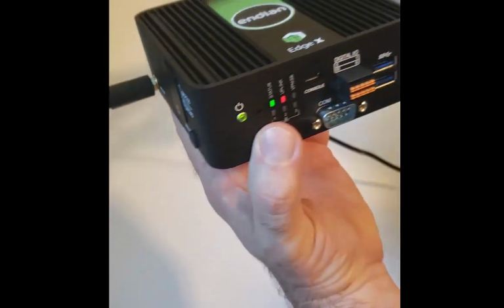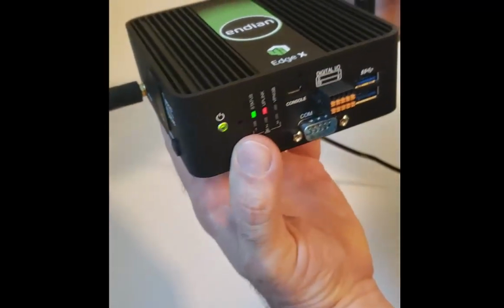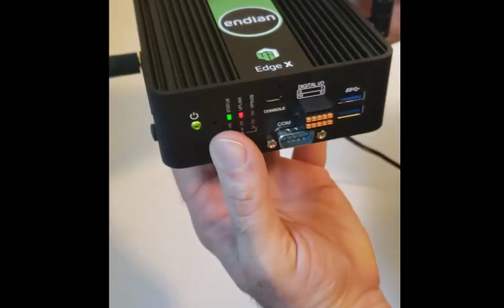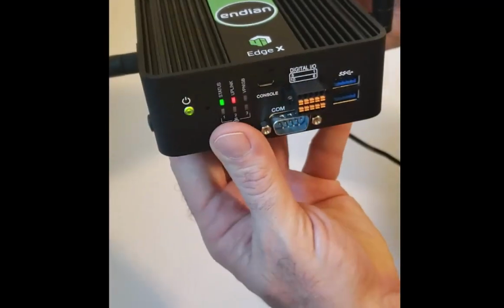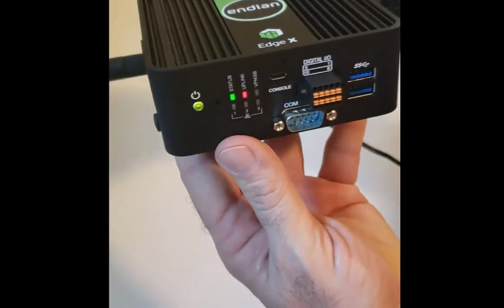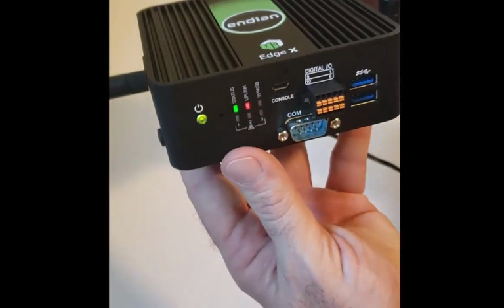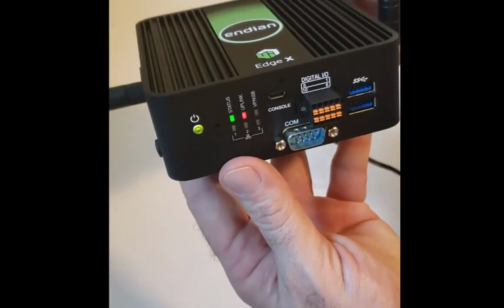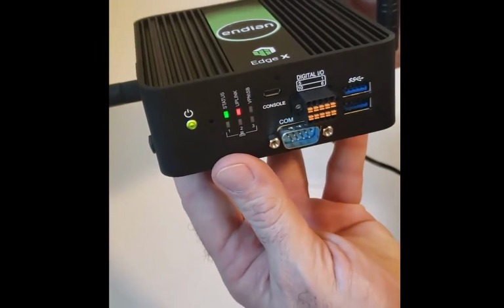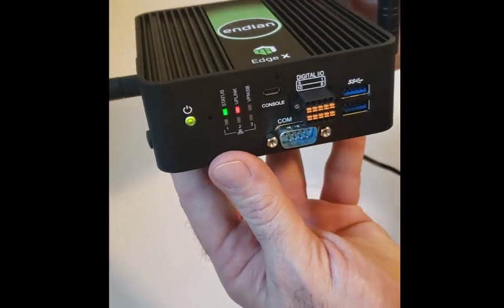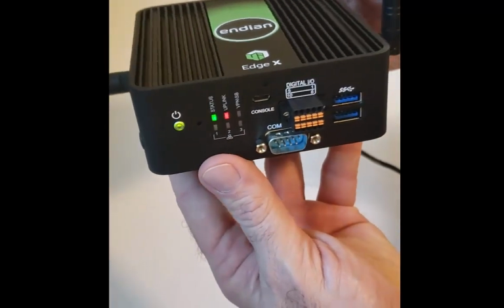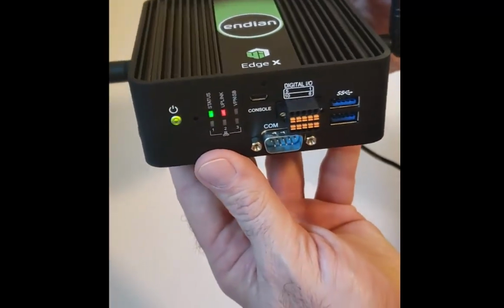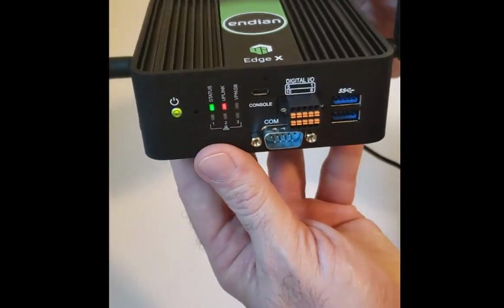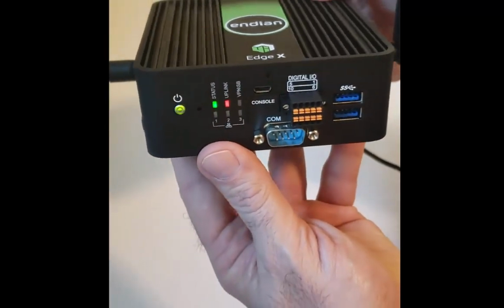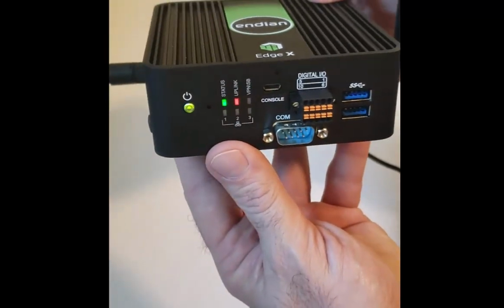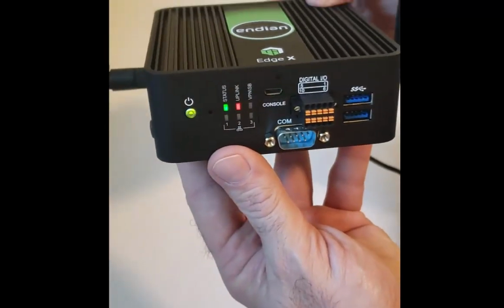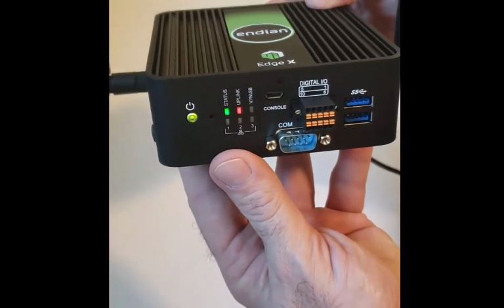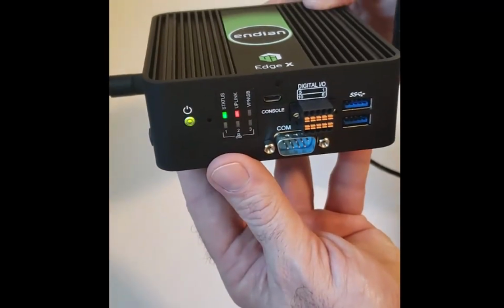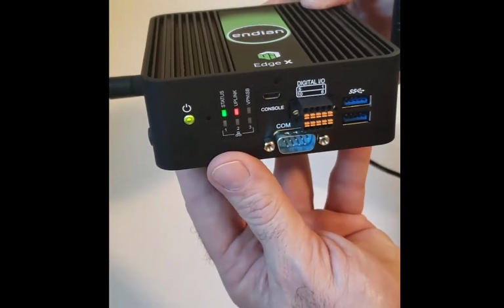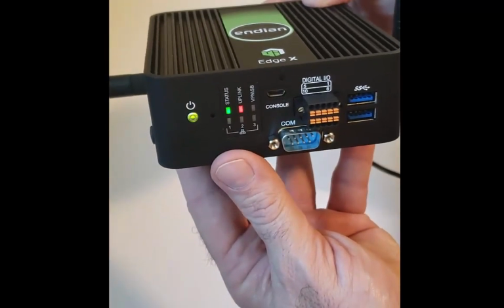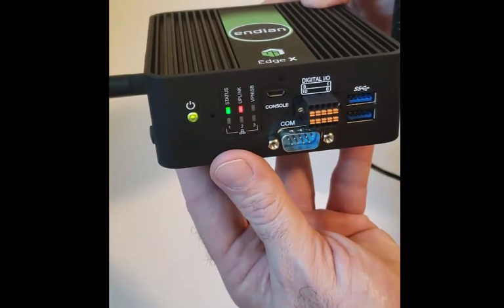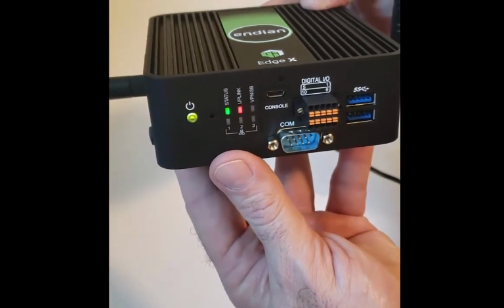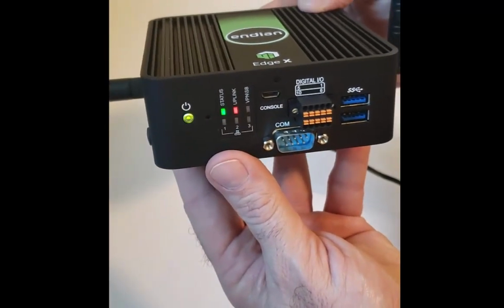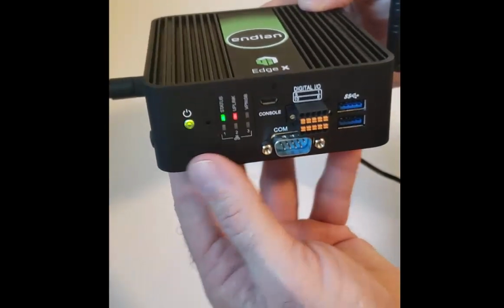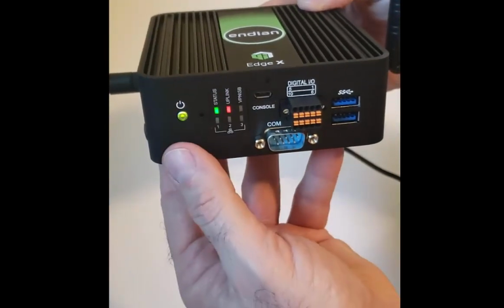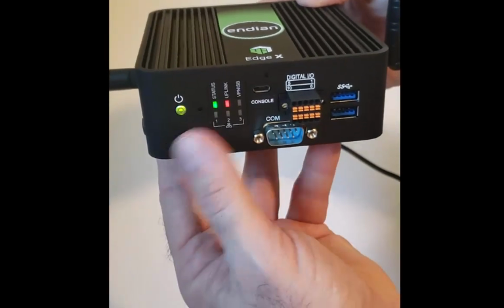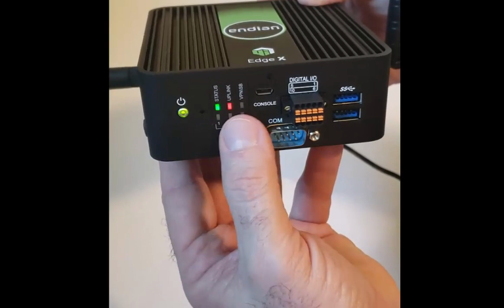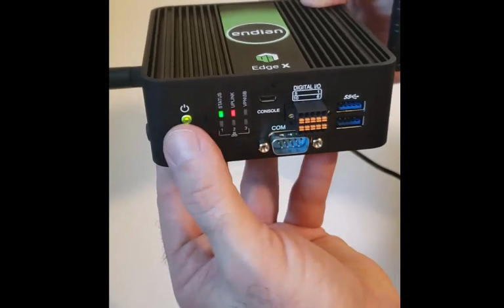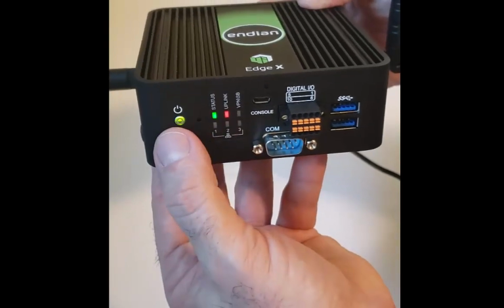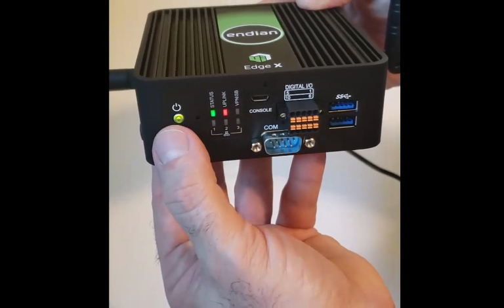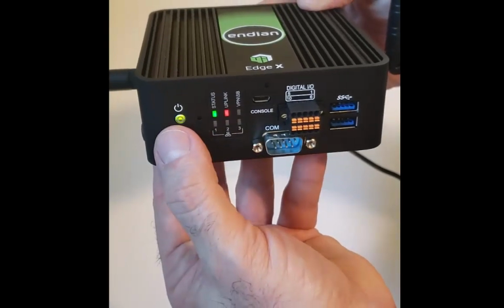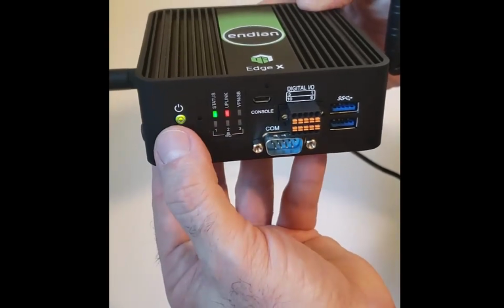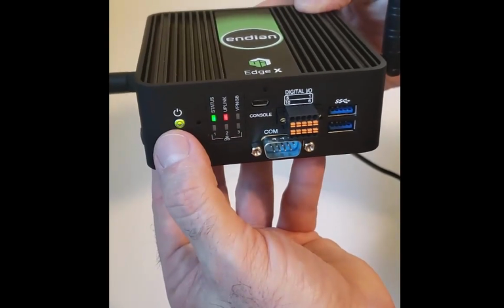If we look right here at the status LEDs, you can see the status LED and the fact that it's powered up.